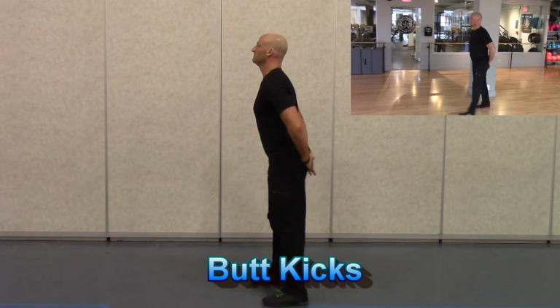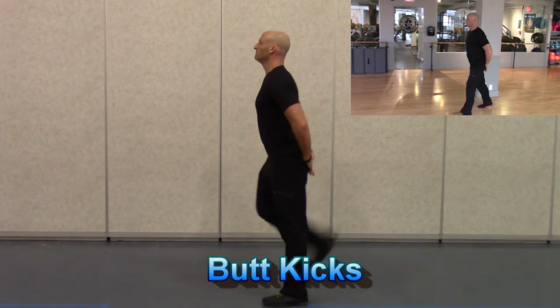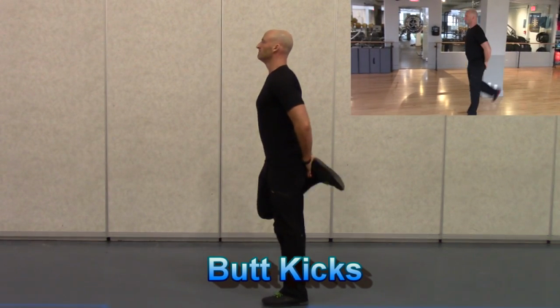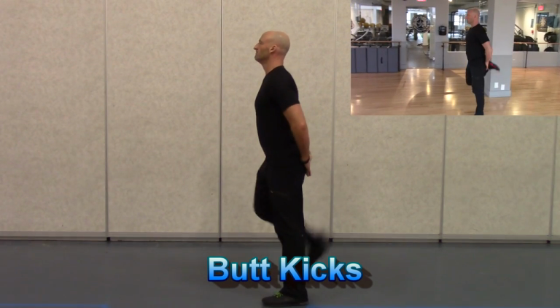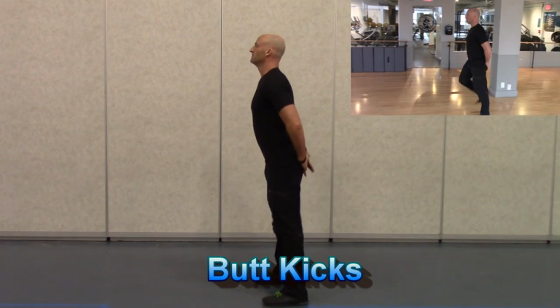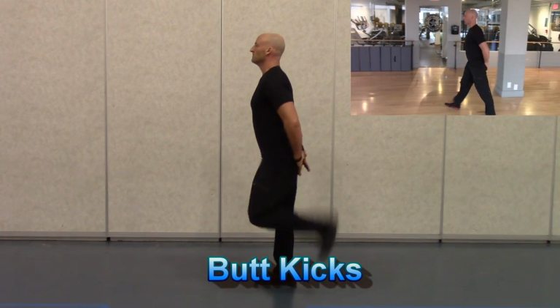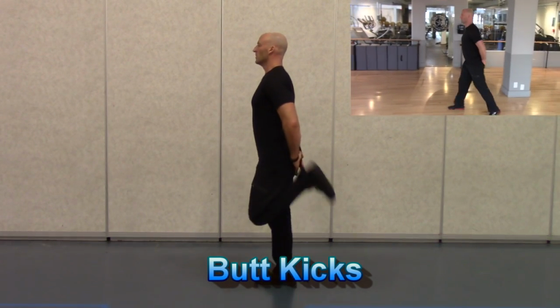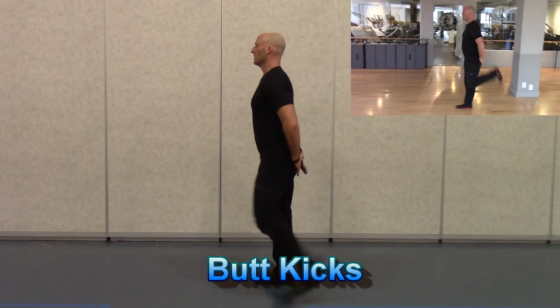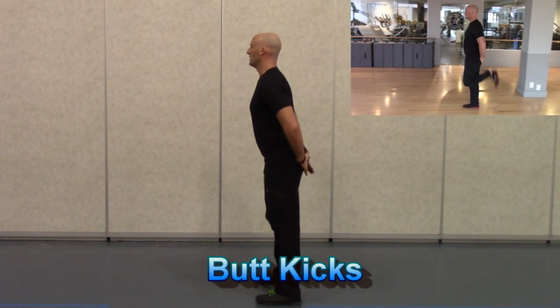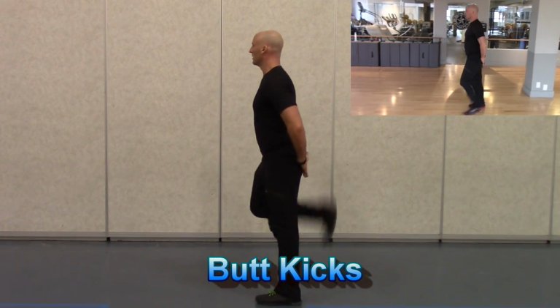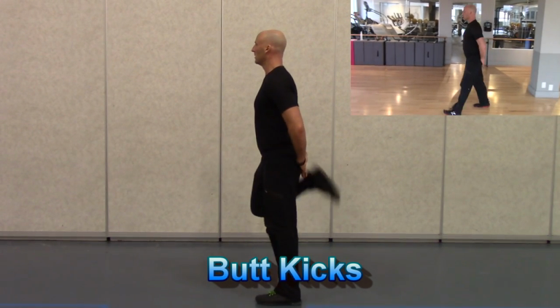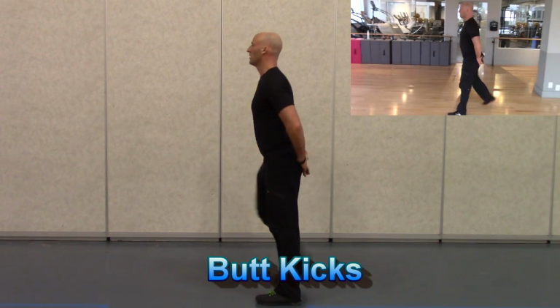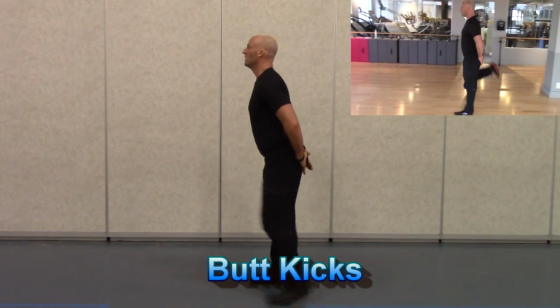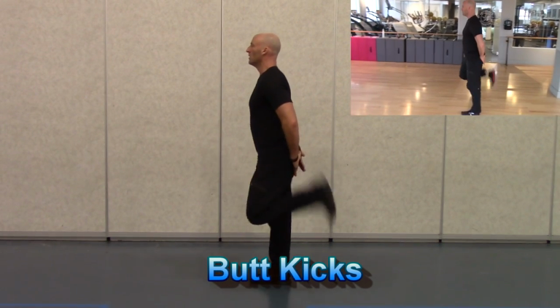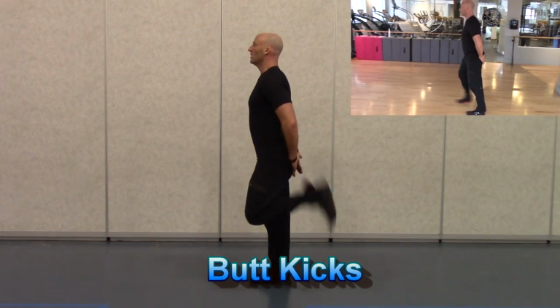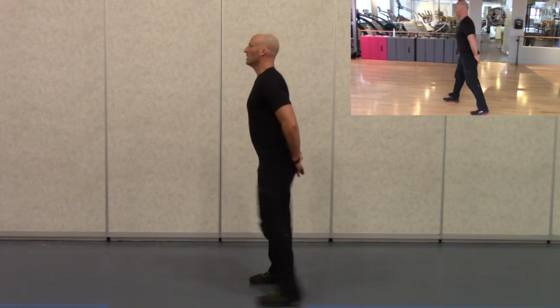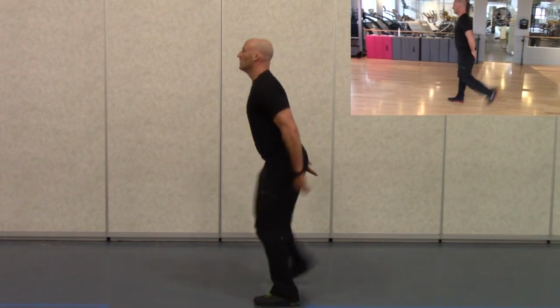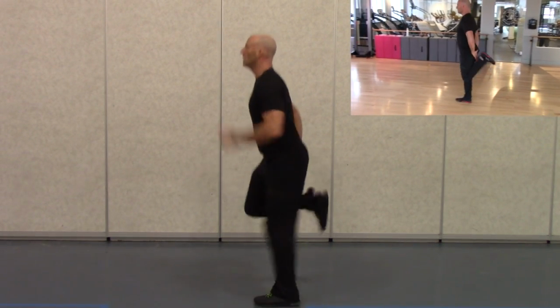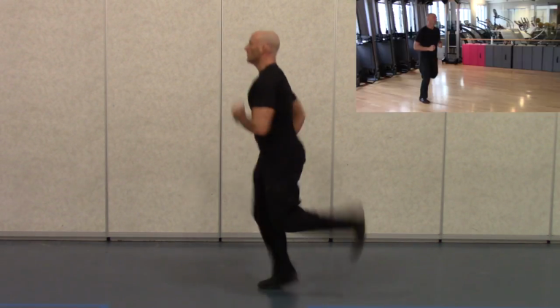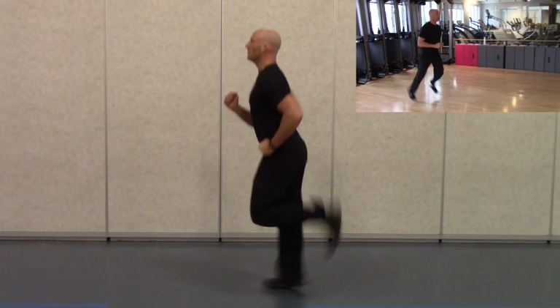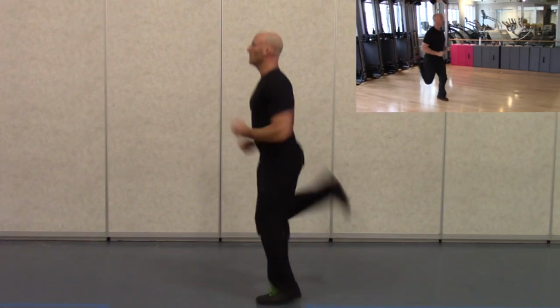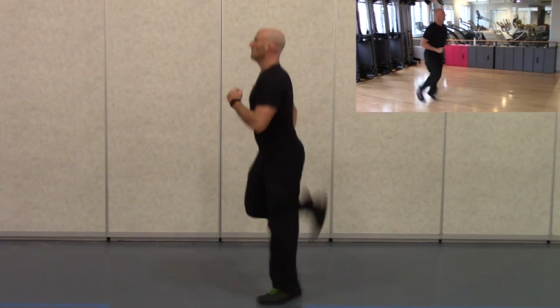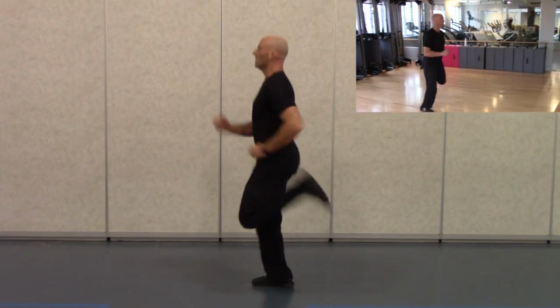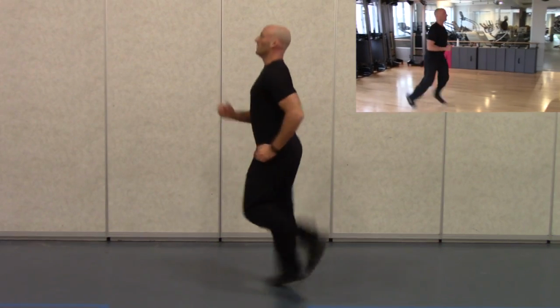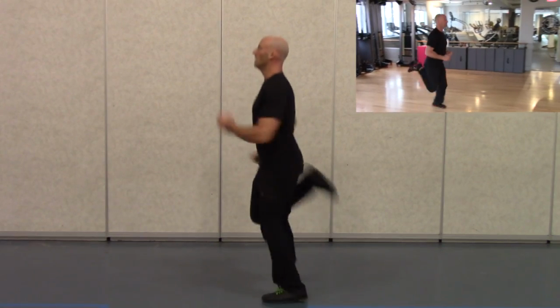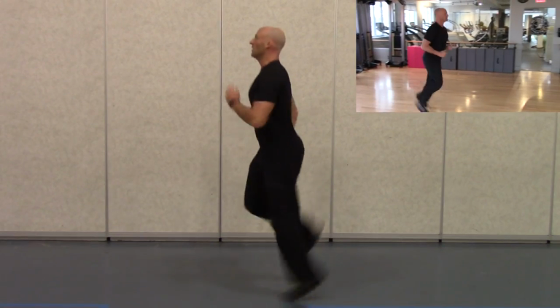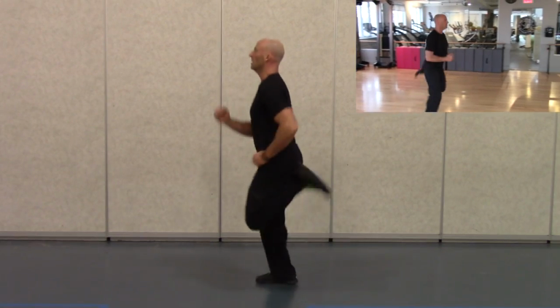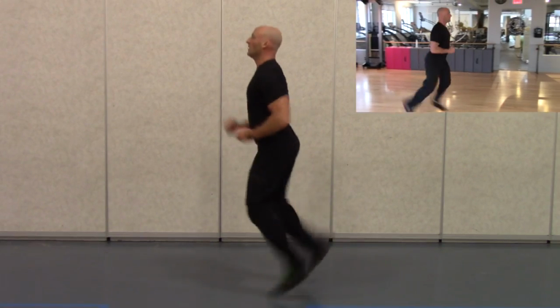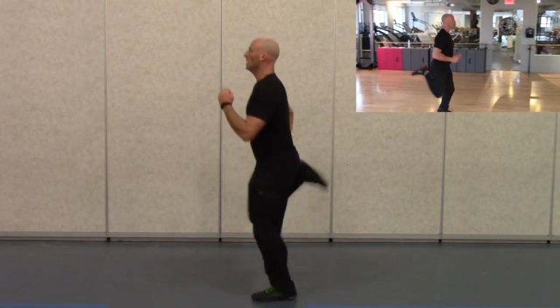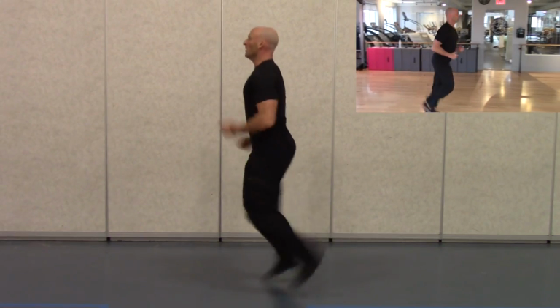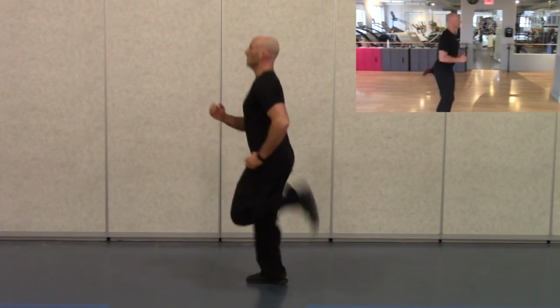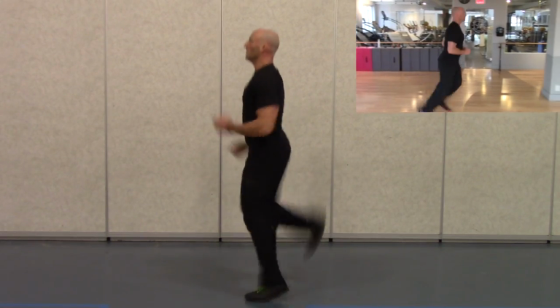Now we're moving into butt kicks. Again, starting slow and gradually increasing the speed. So we're doing jogging butt kicks here.